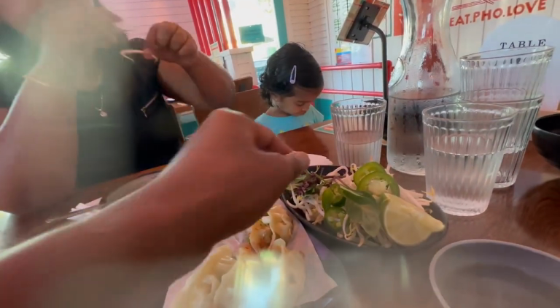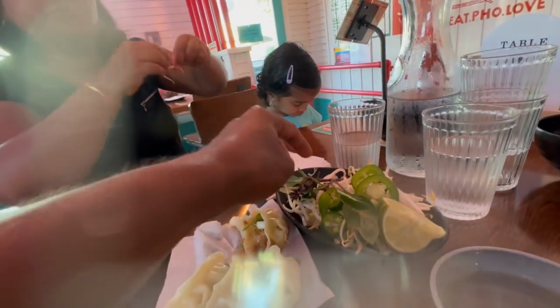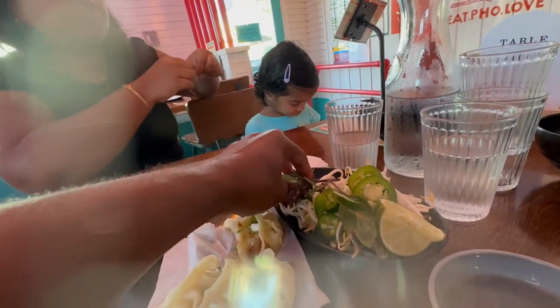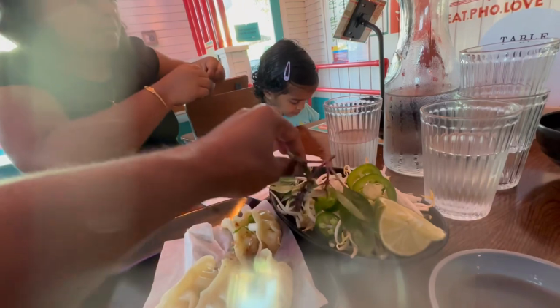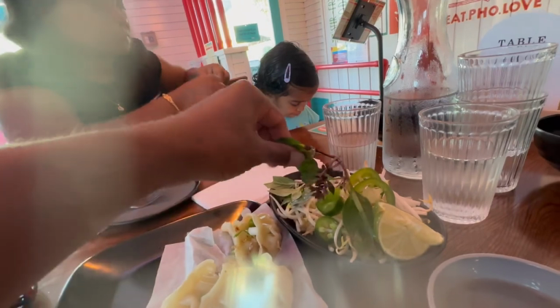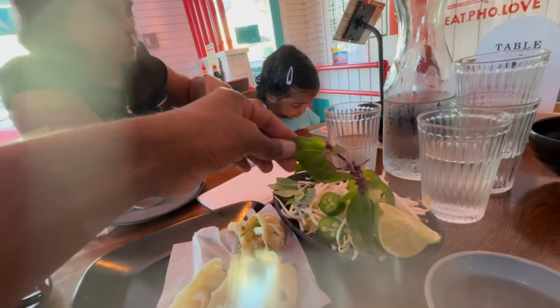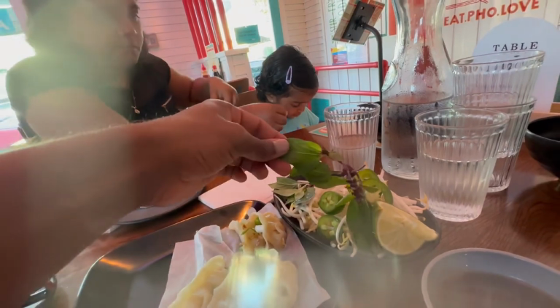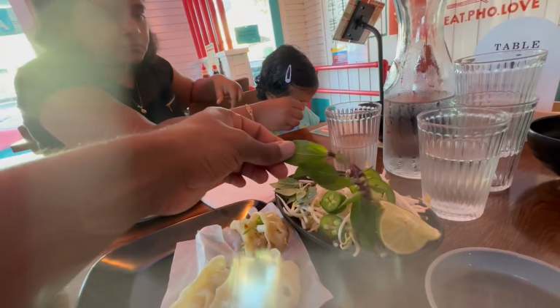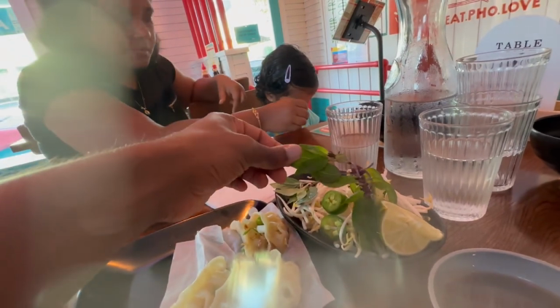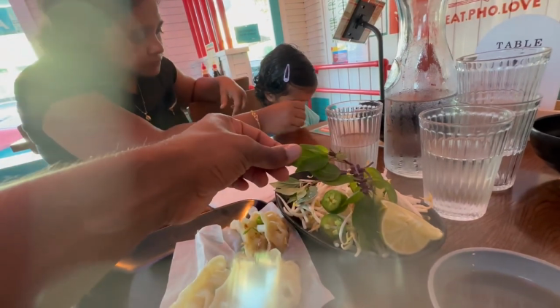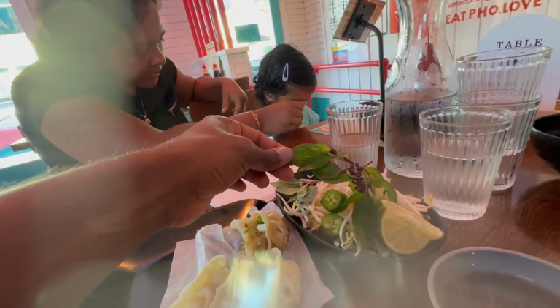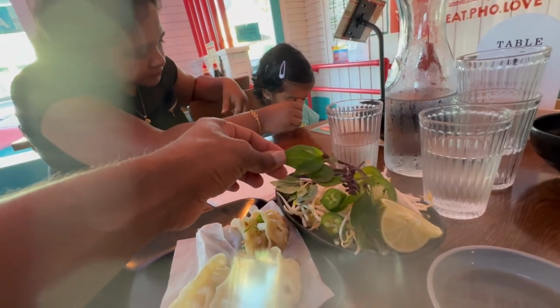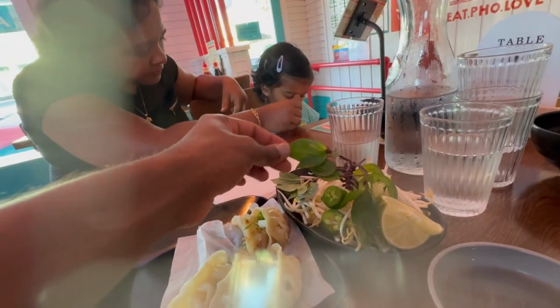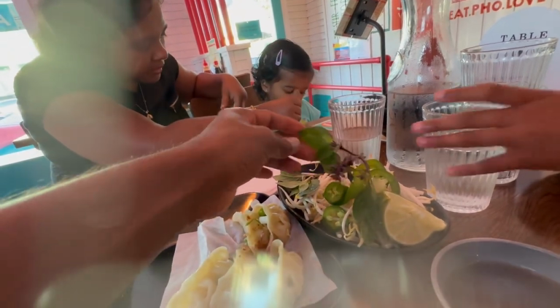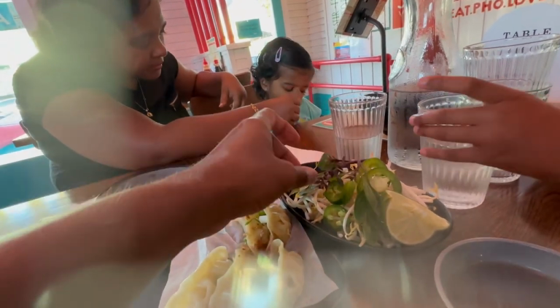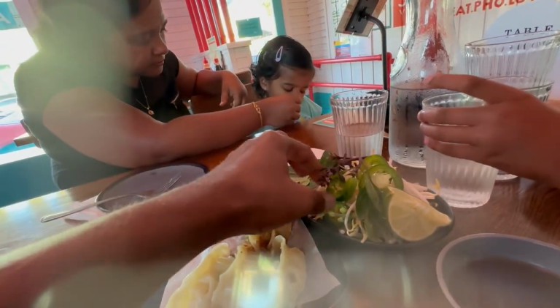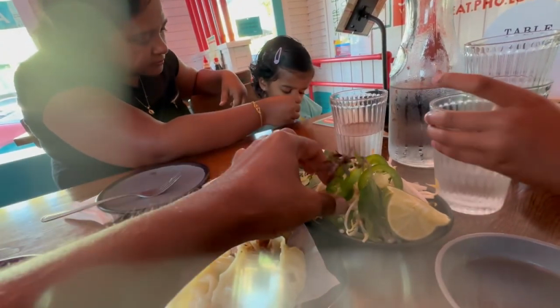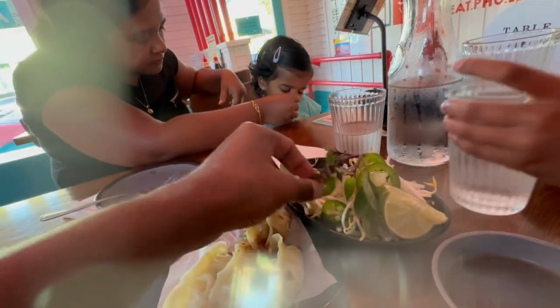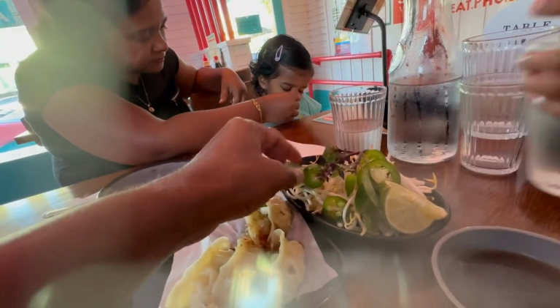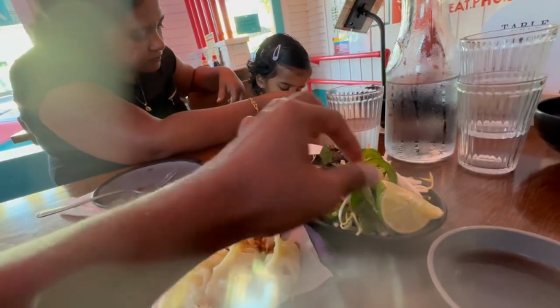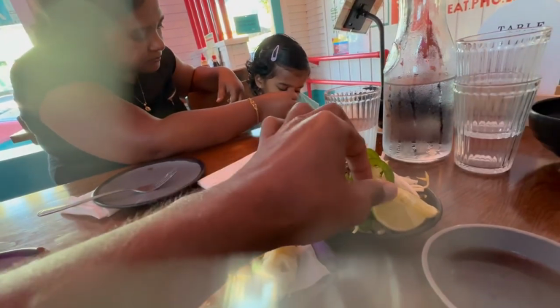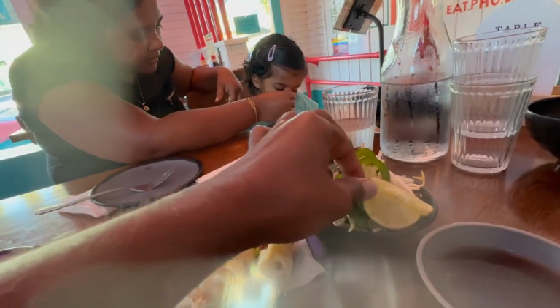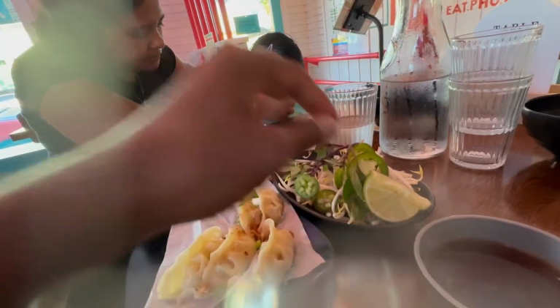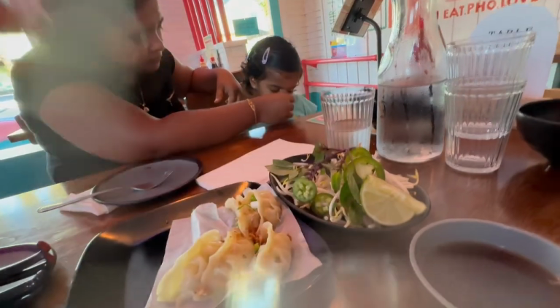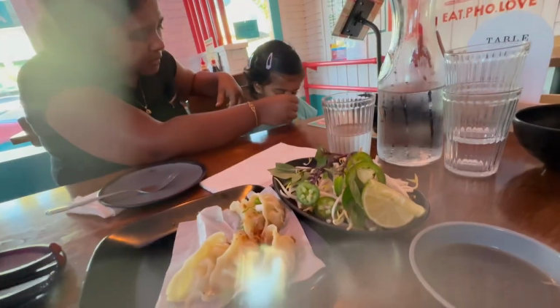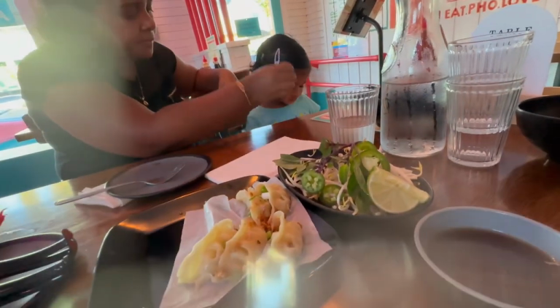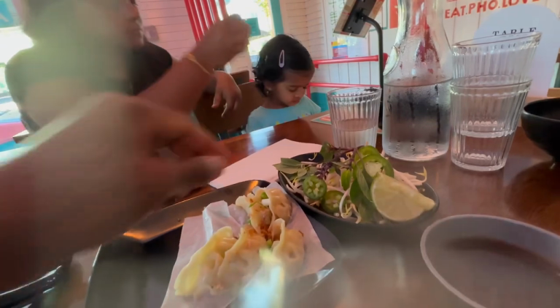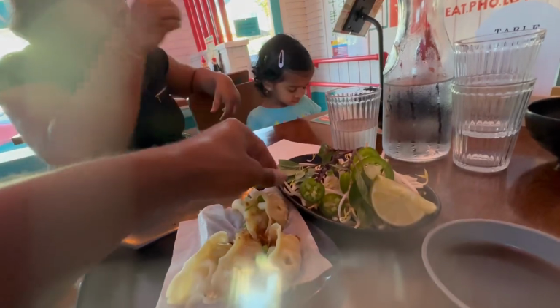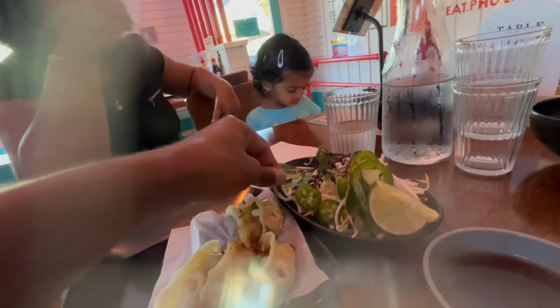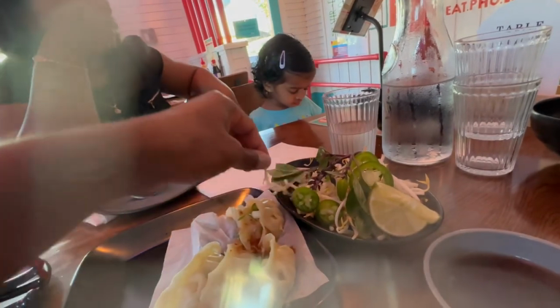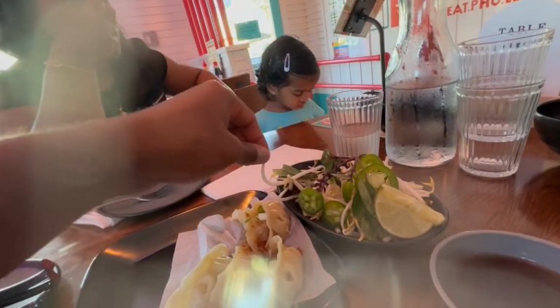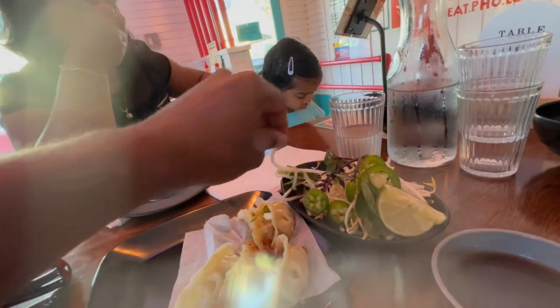And what is this? Basil leaf. This is chili, this is lime. This is for soup, right?